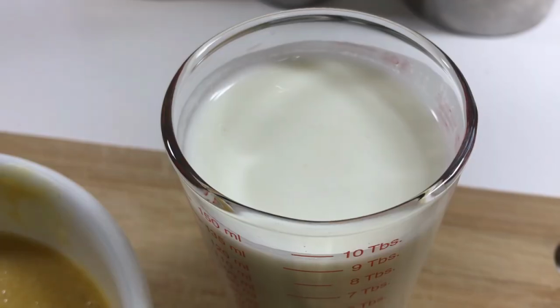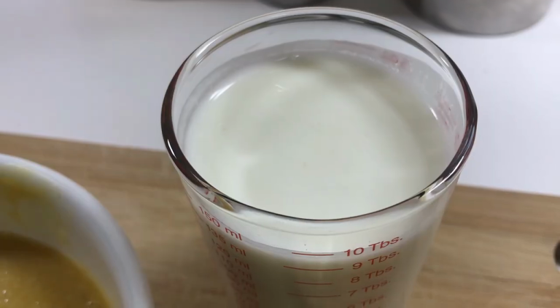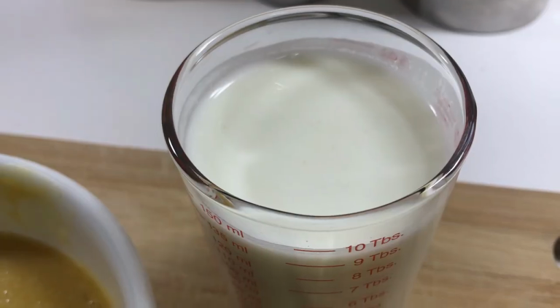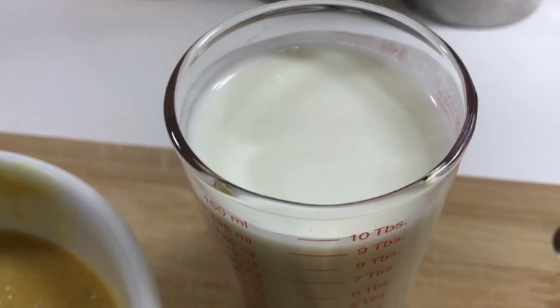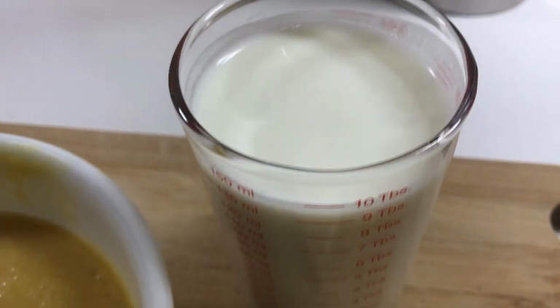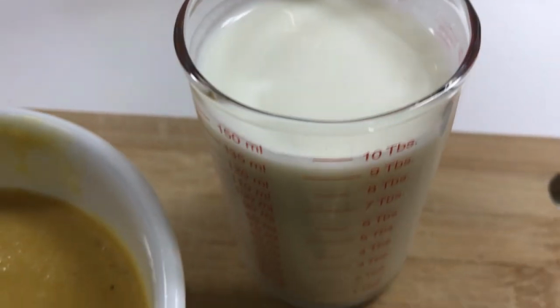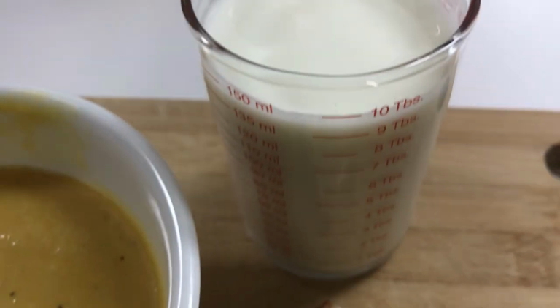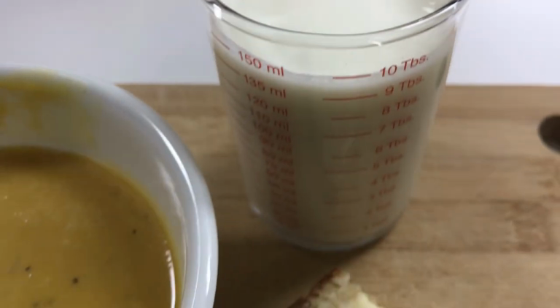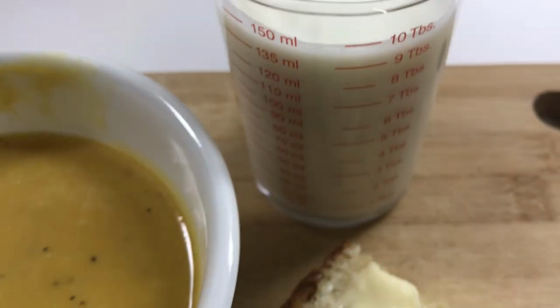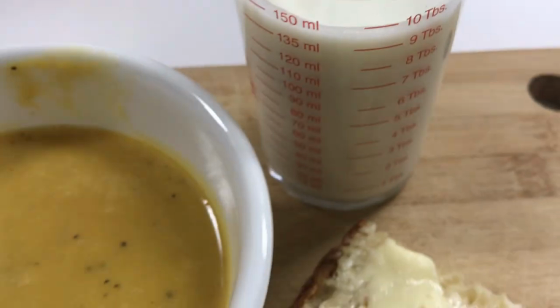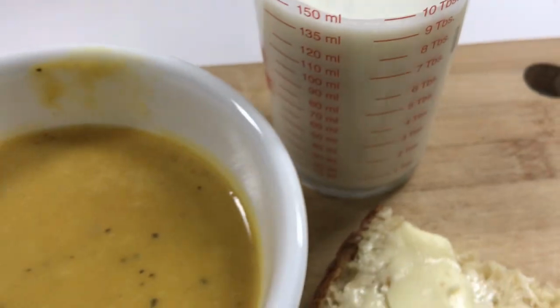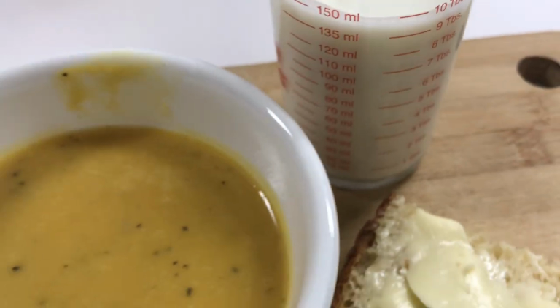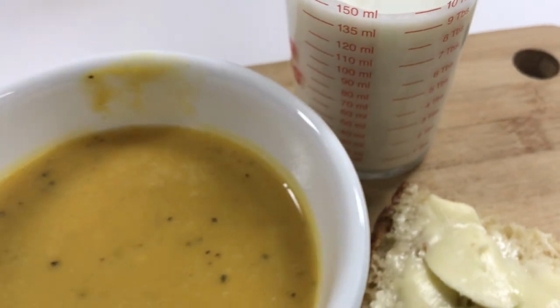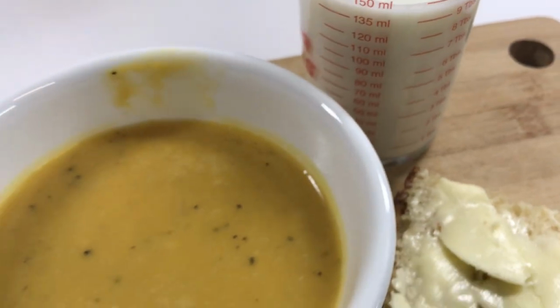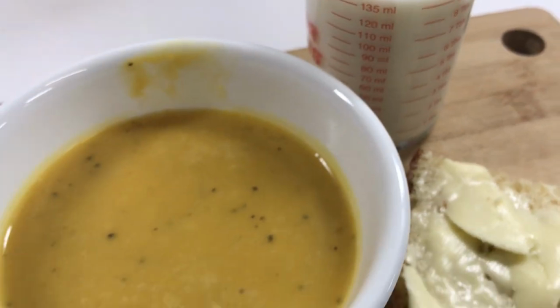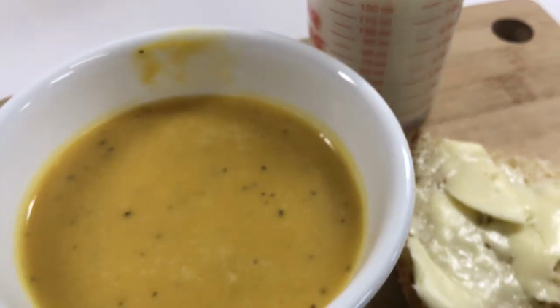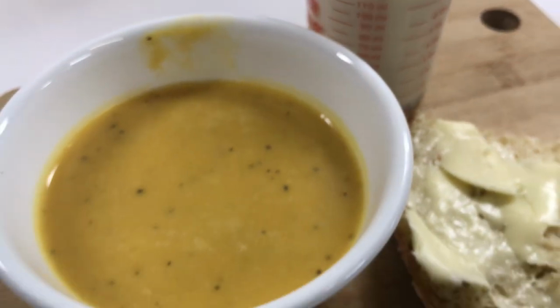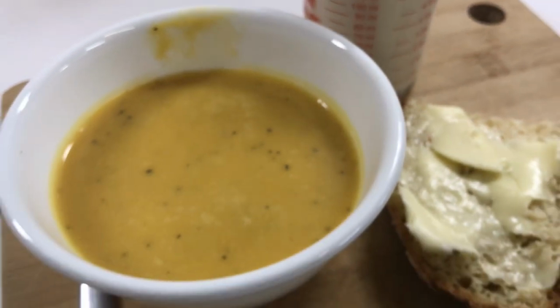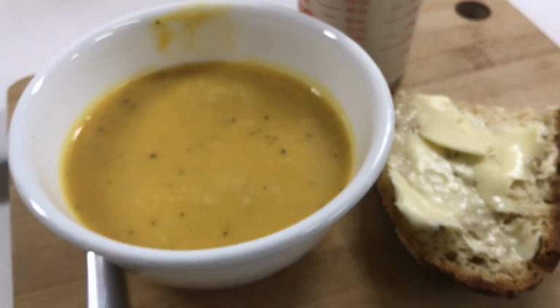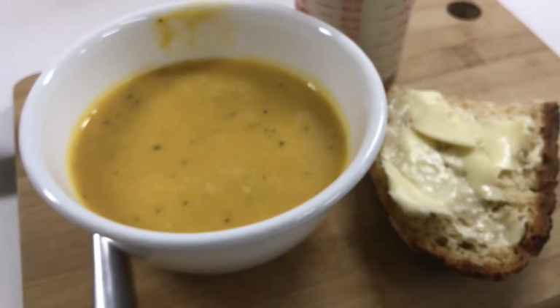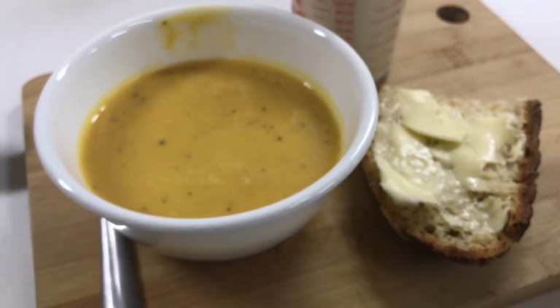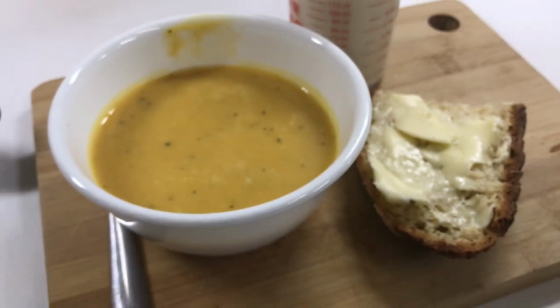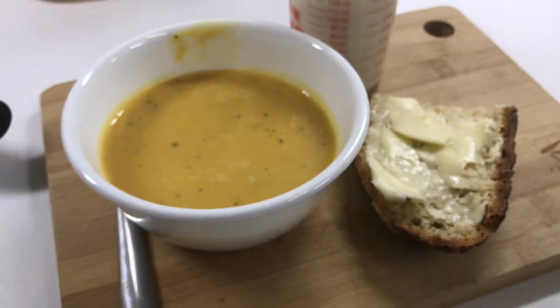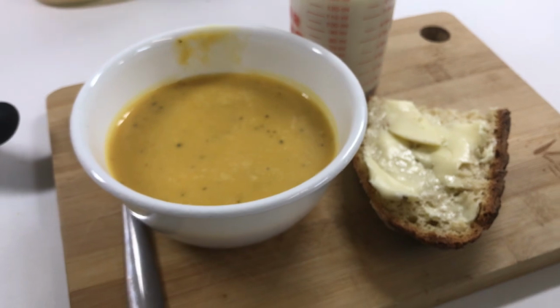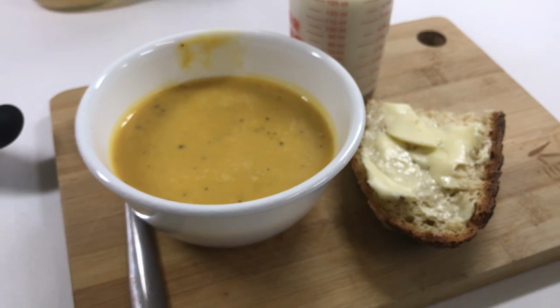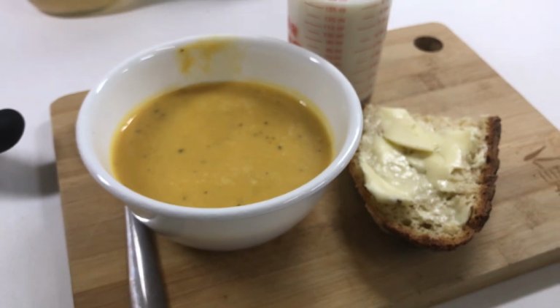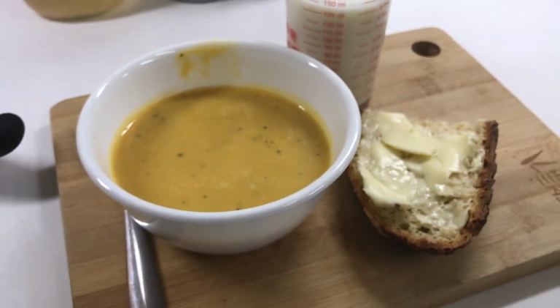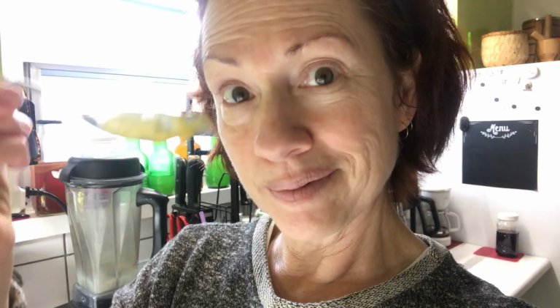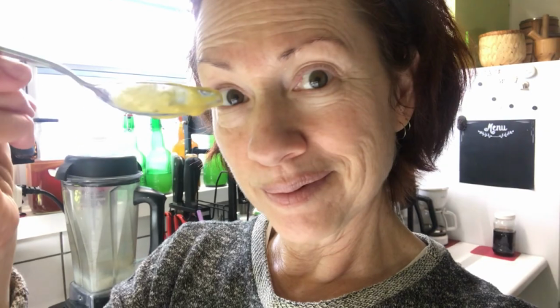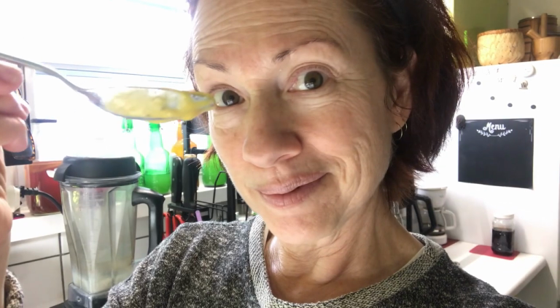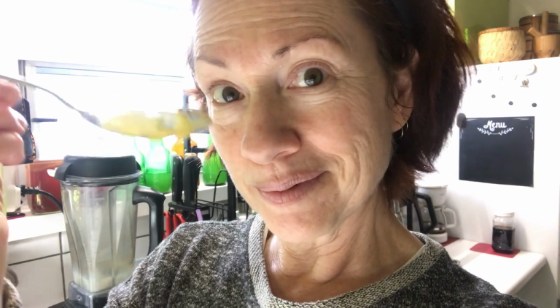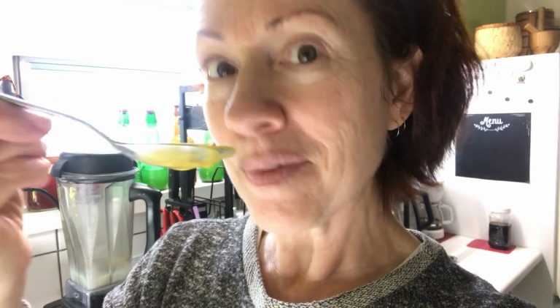The recipe and the instructions on how to make this soup and this sourdough bread are in the description box below. Bon Appétit!